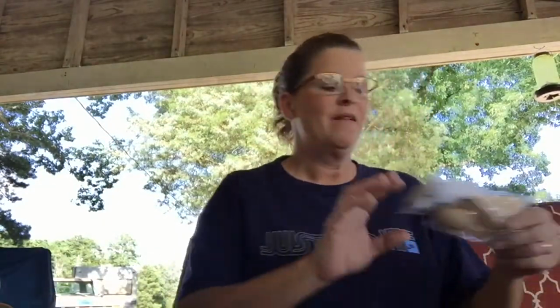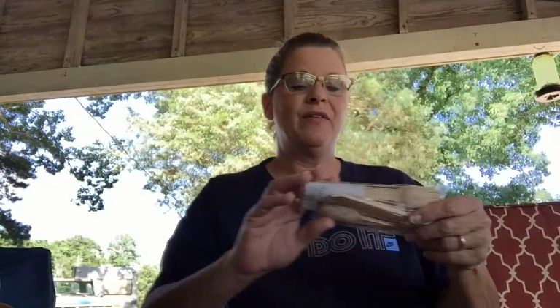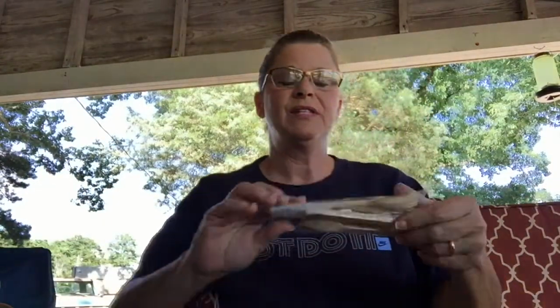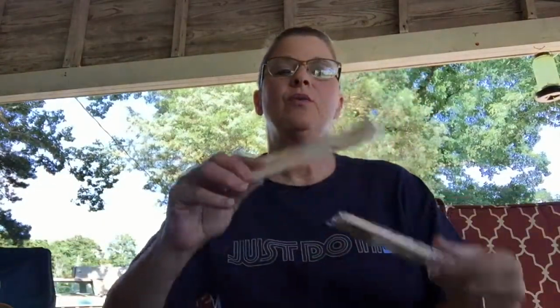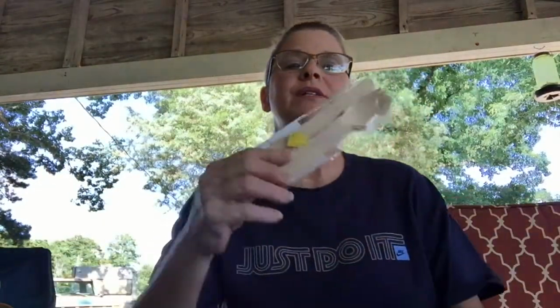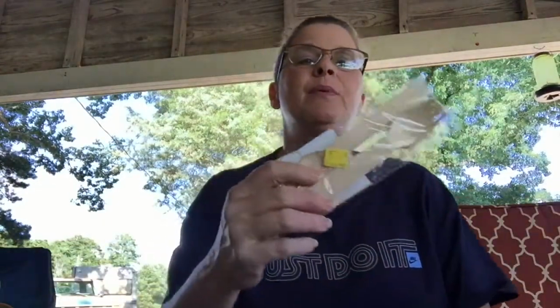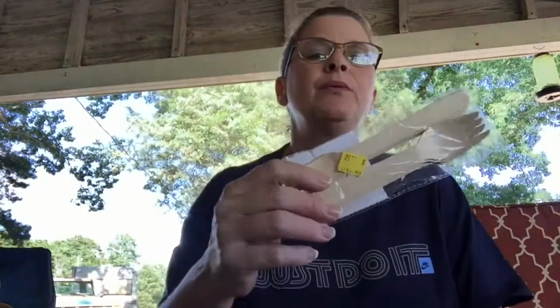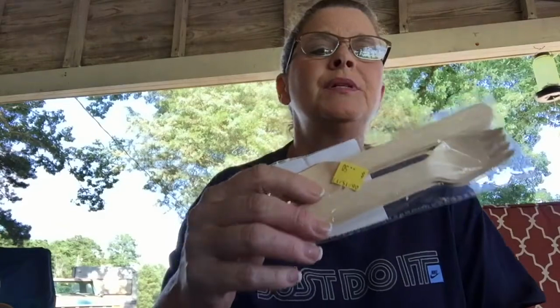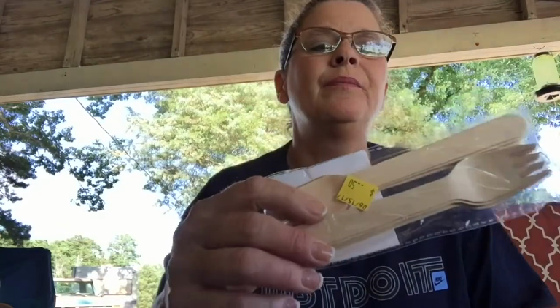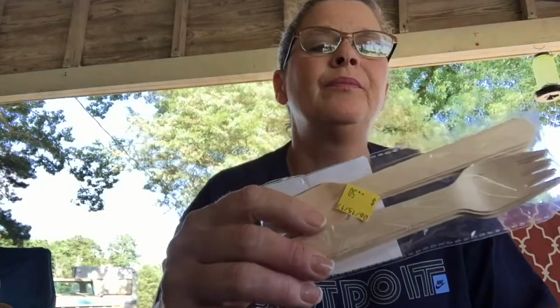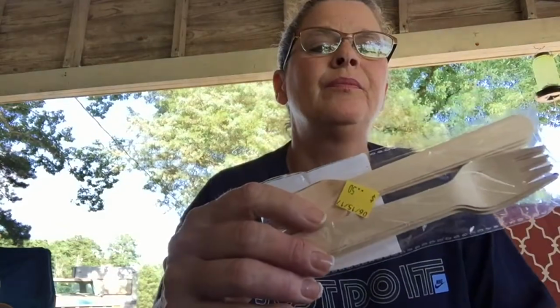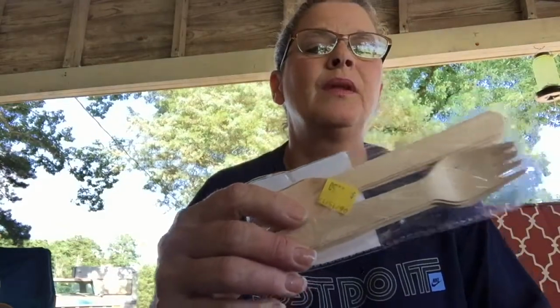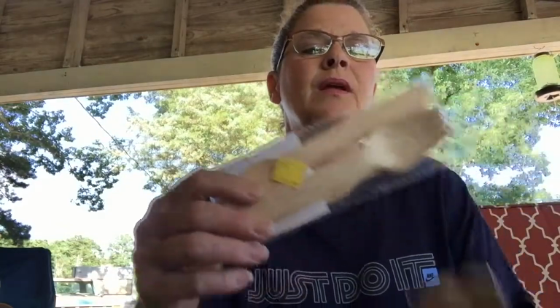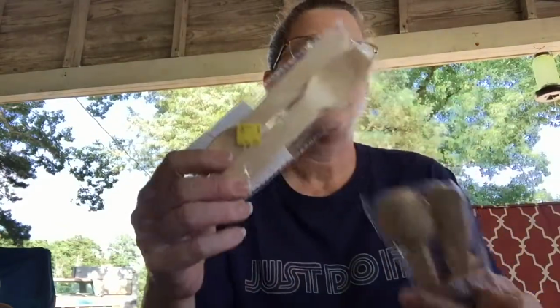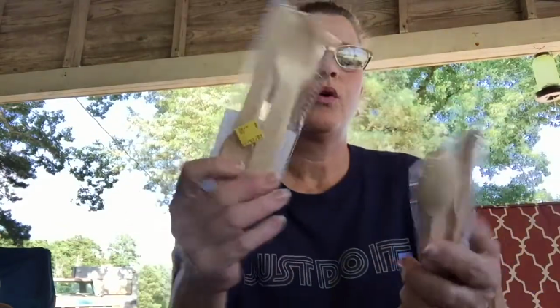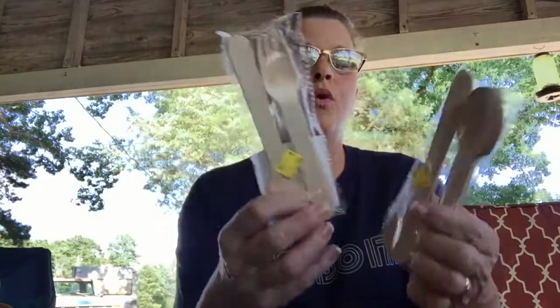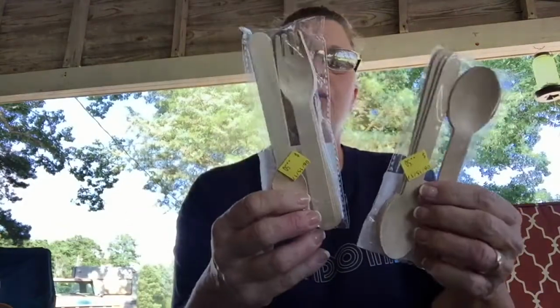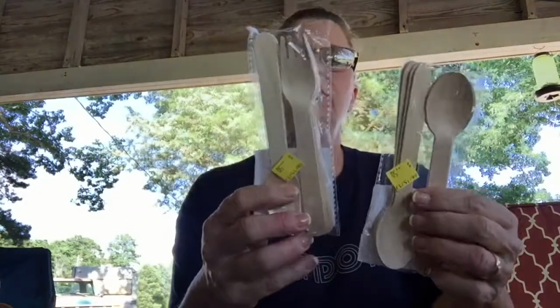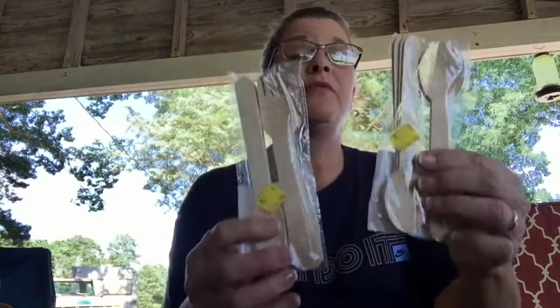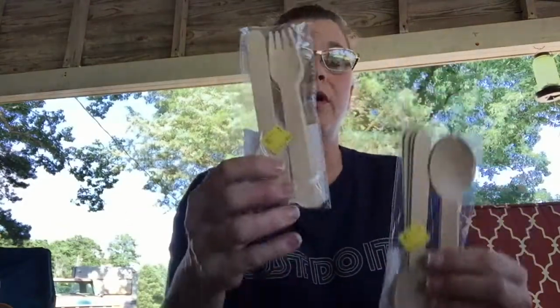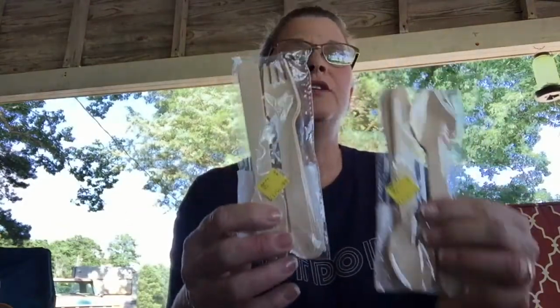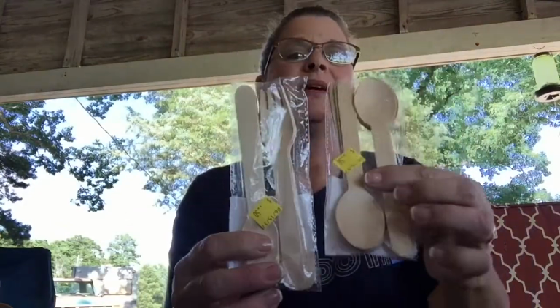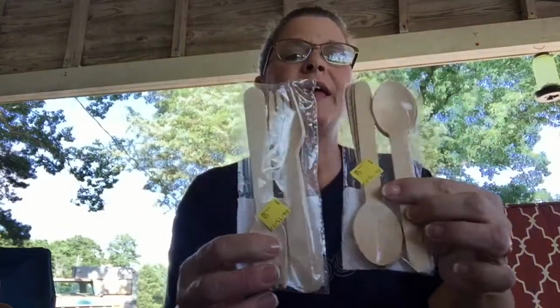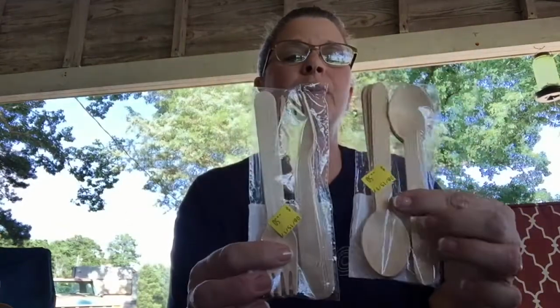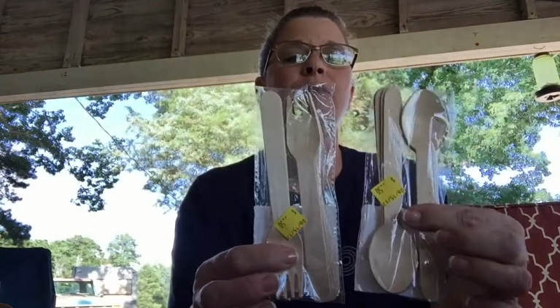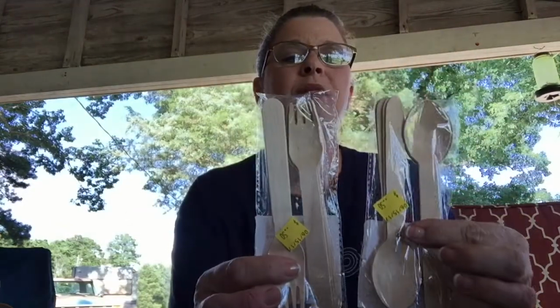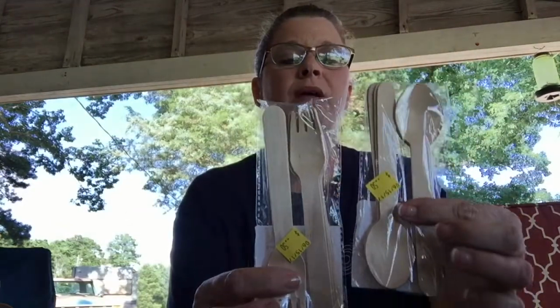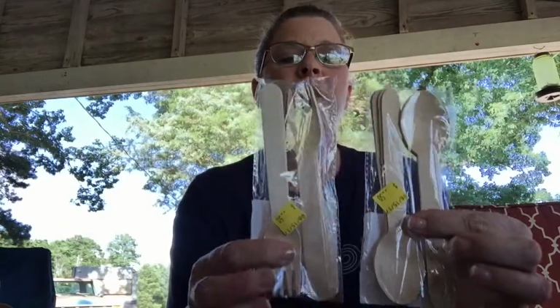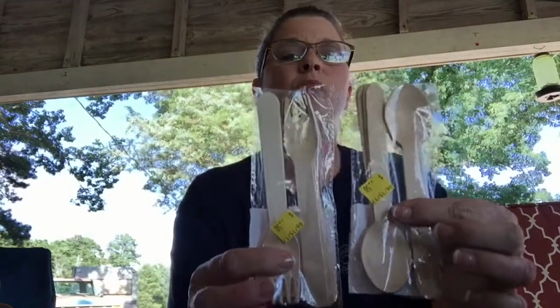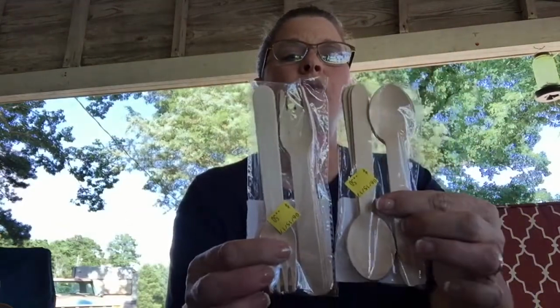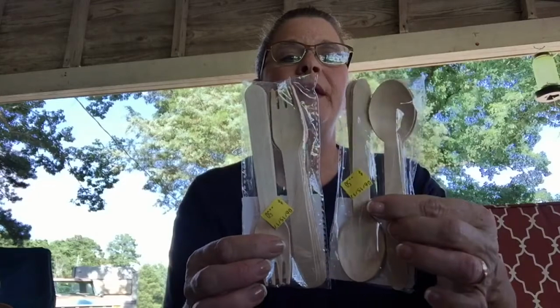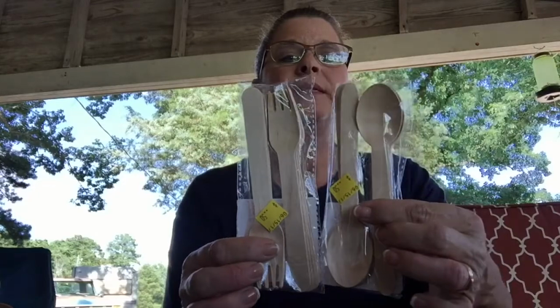Found these little wooden spoons — a fork and spoons. They were a quarter a piece.